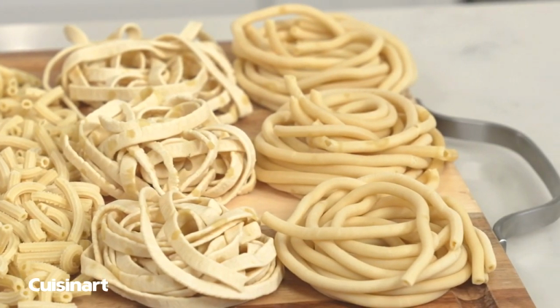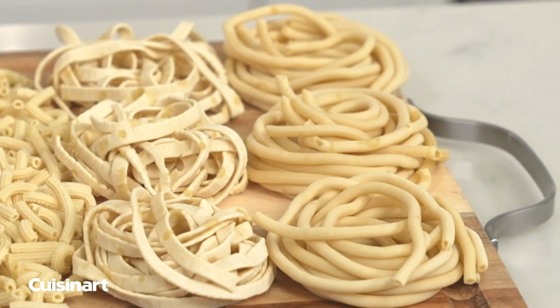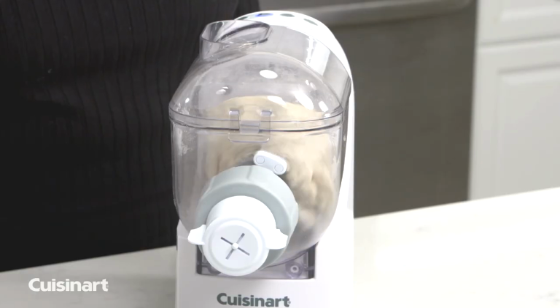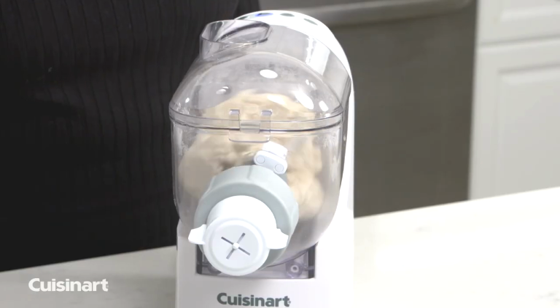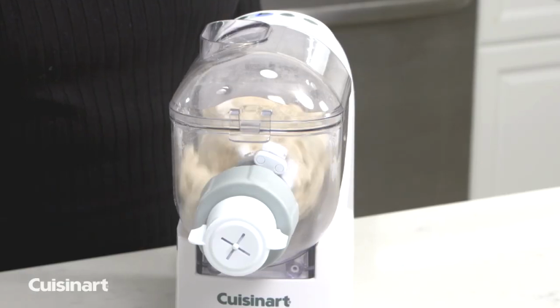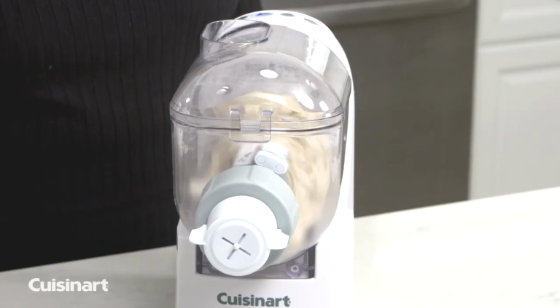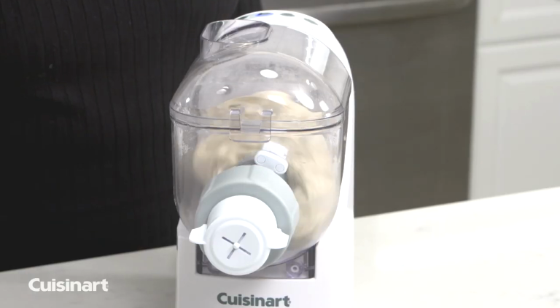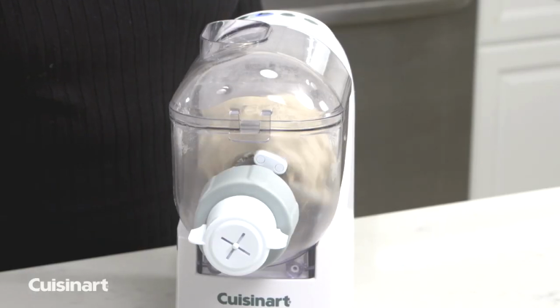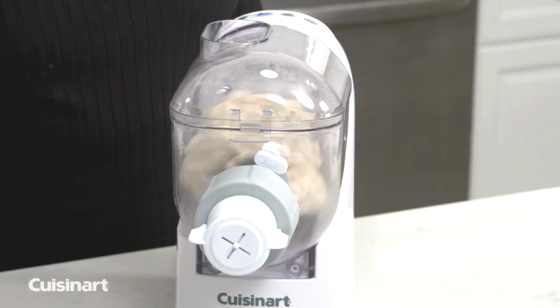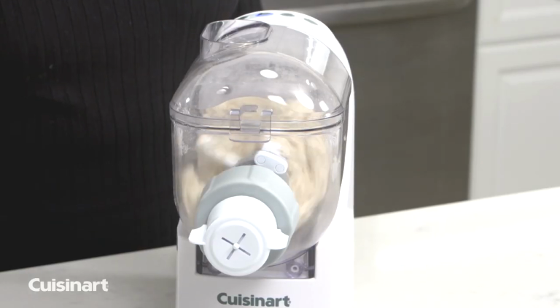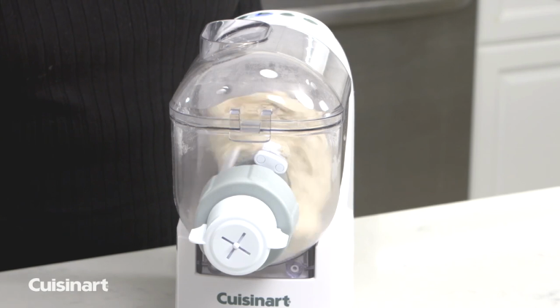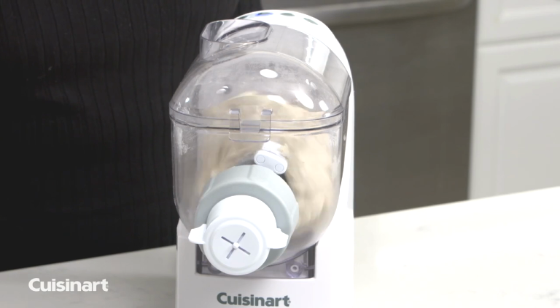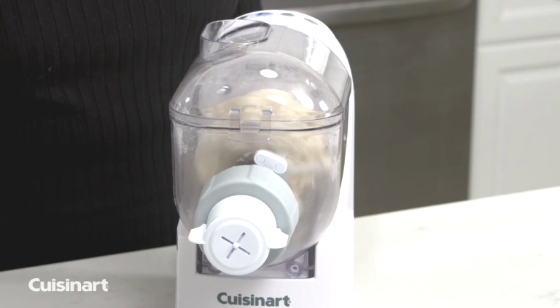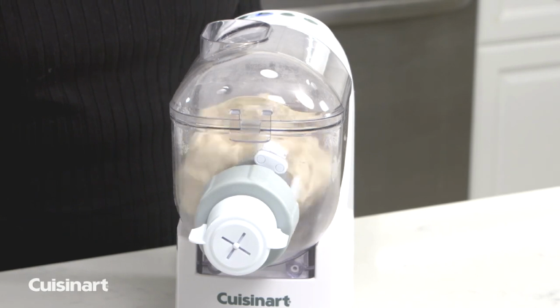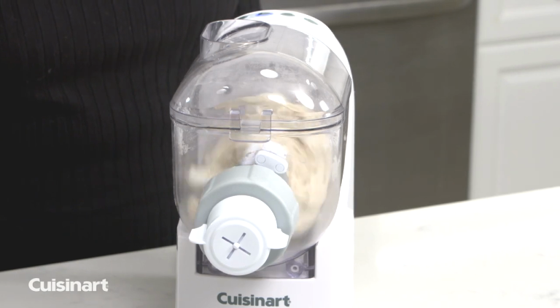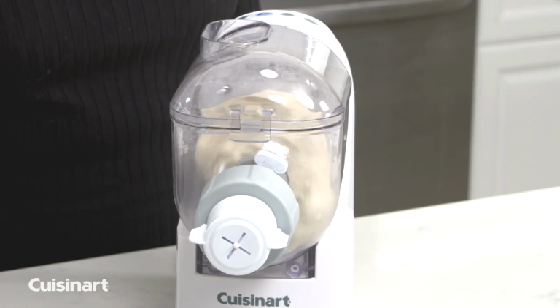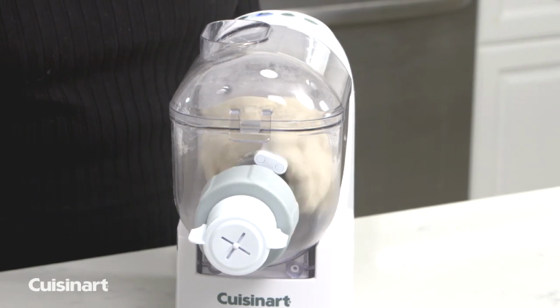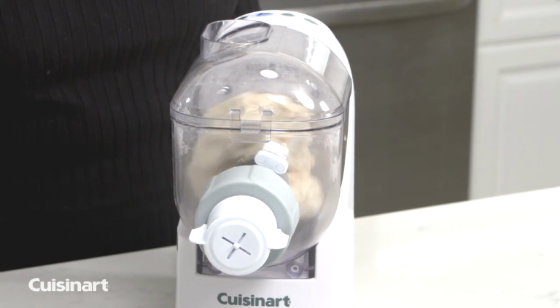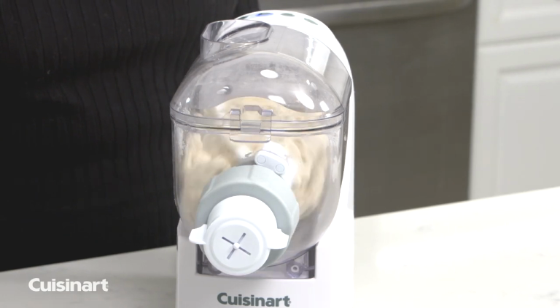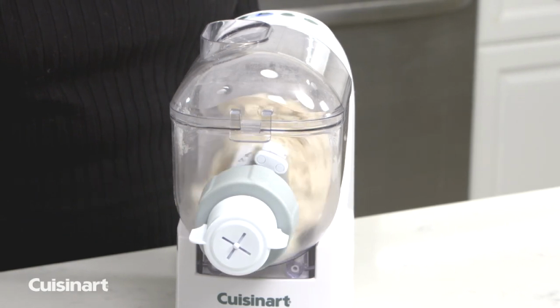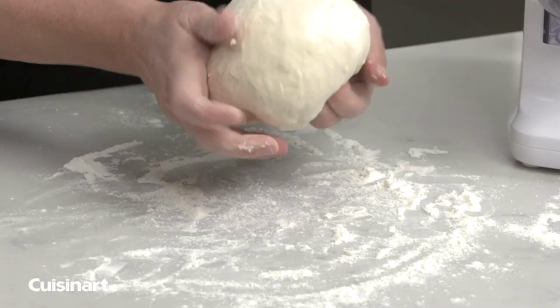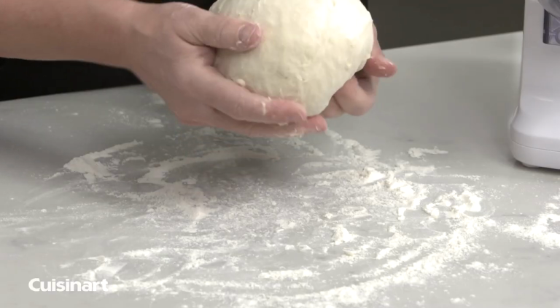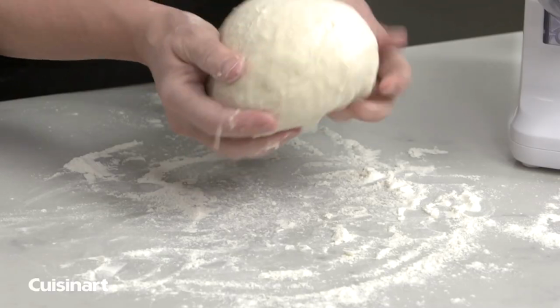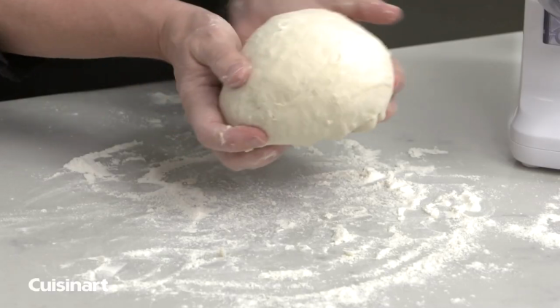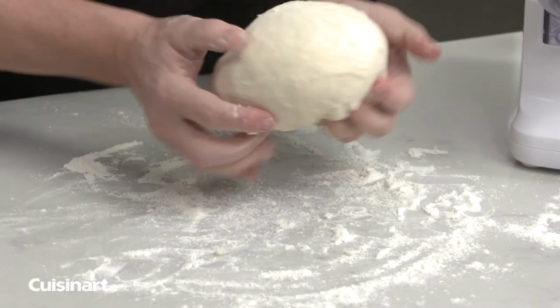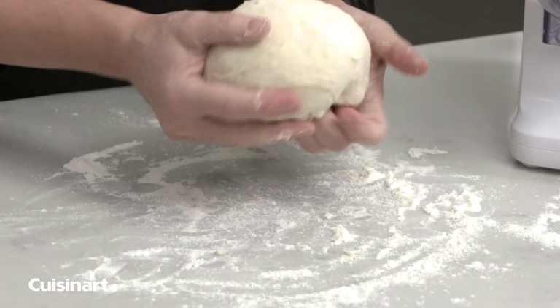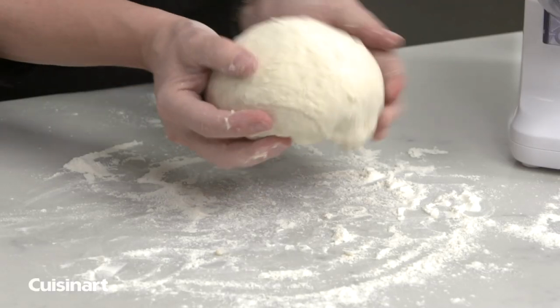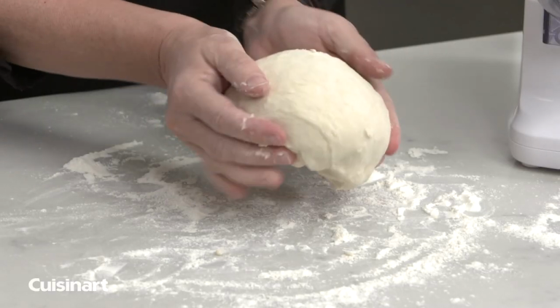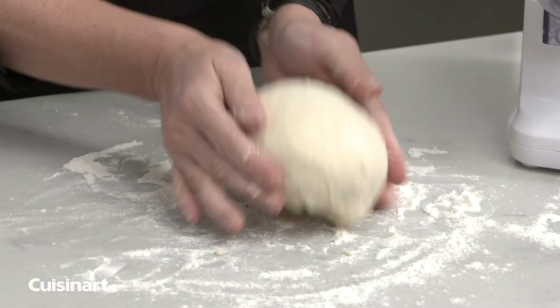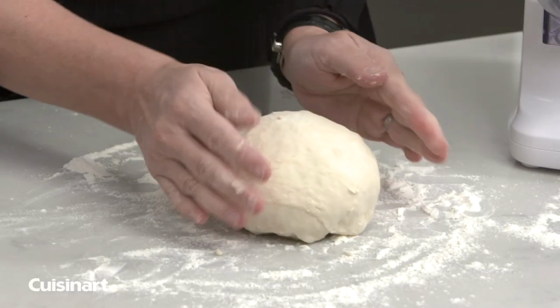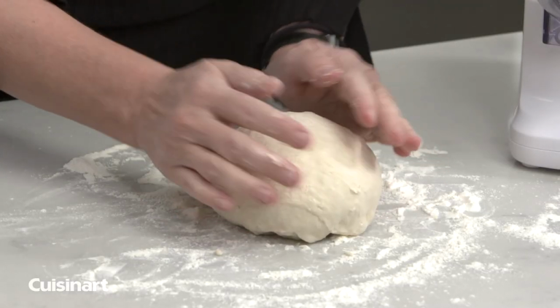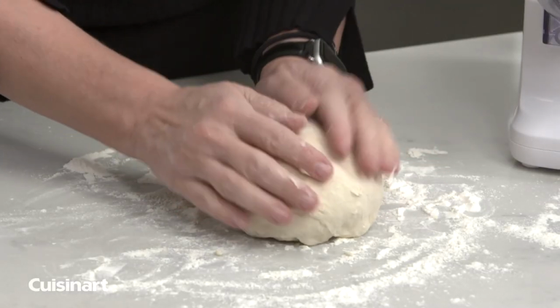Mix and knead up to one pound of ready-to-rise bread dough or create delicious homemade pizza dough.